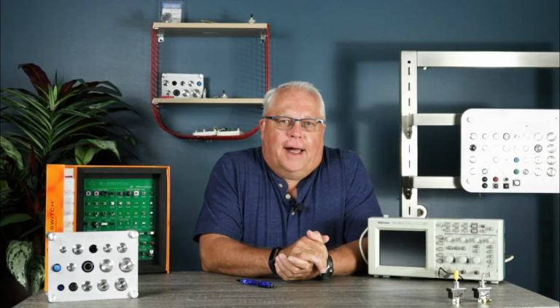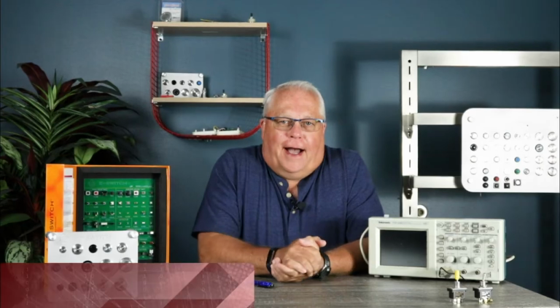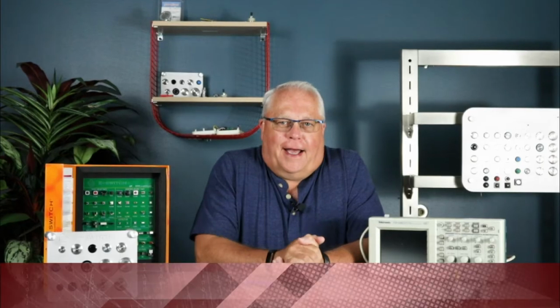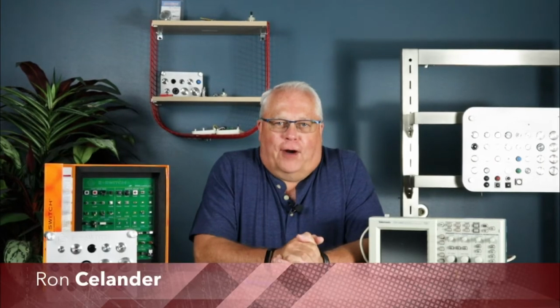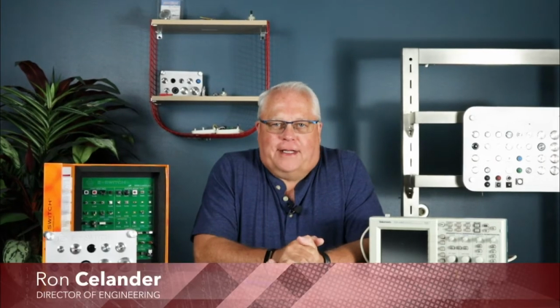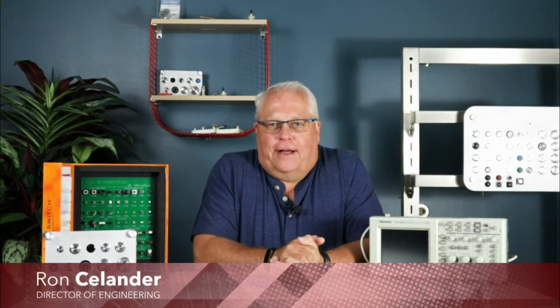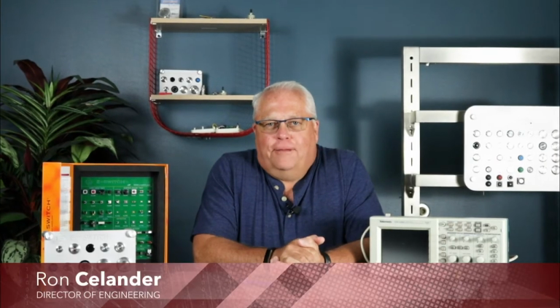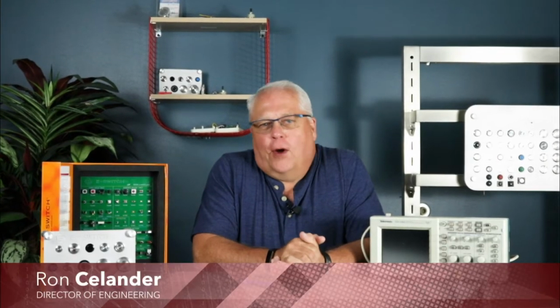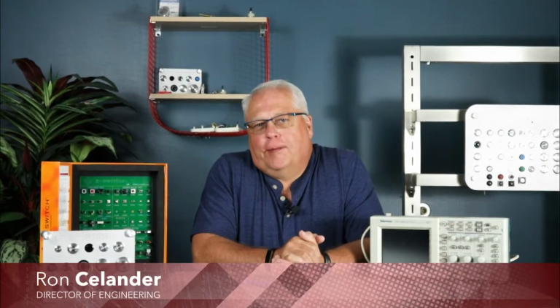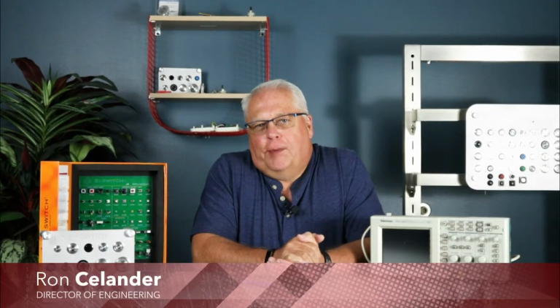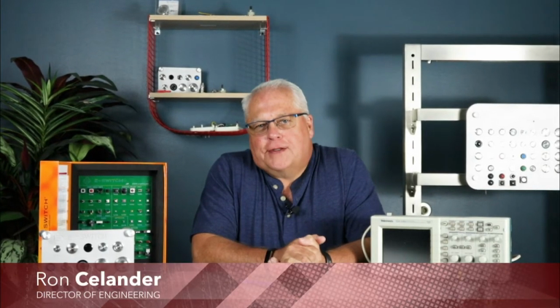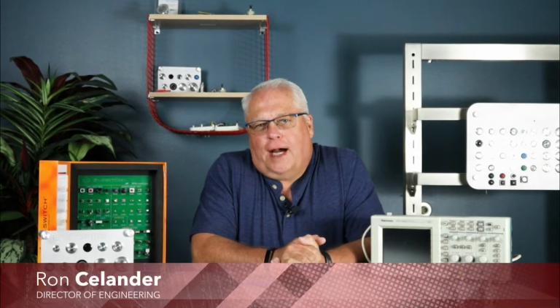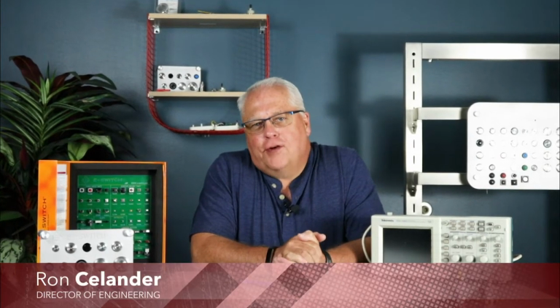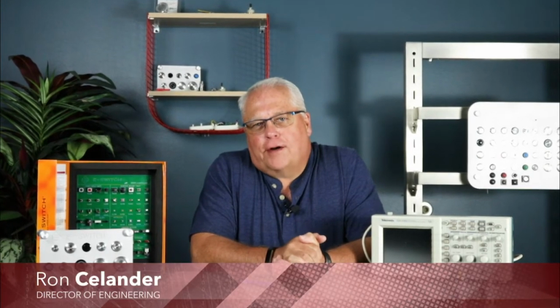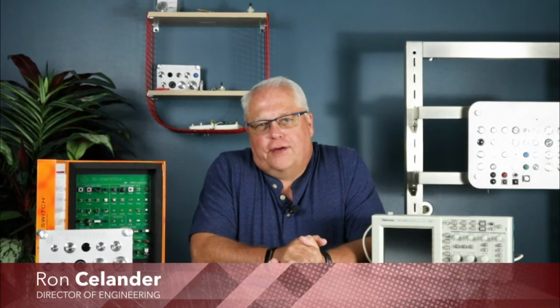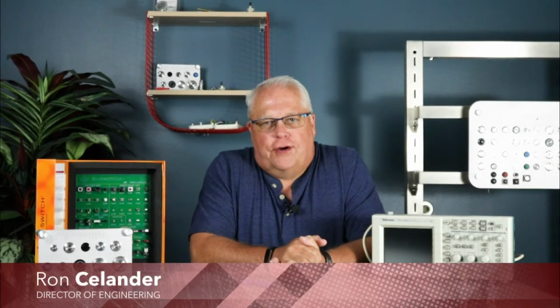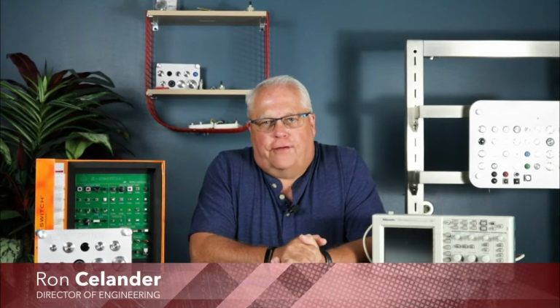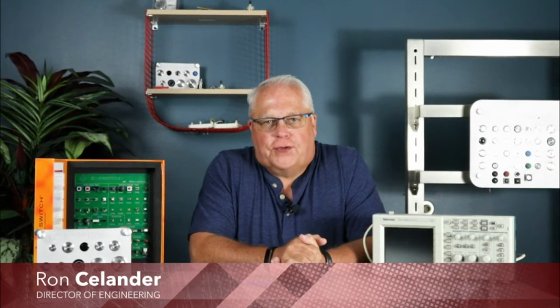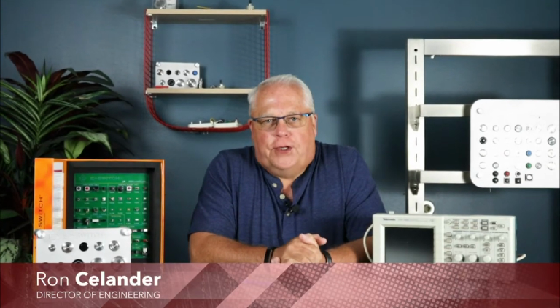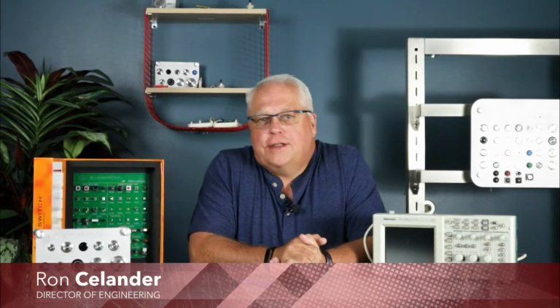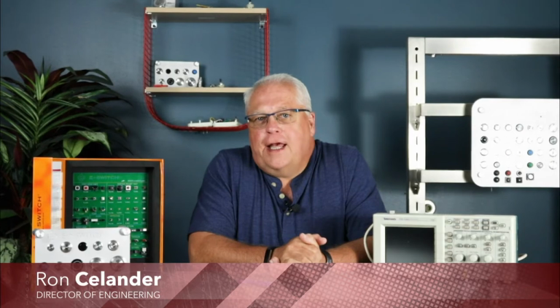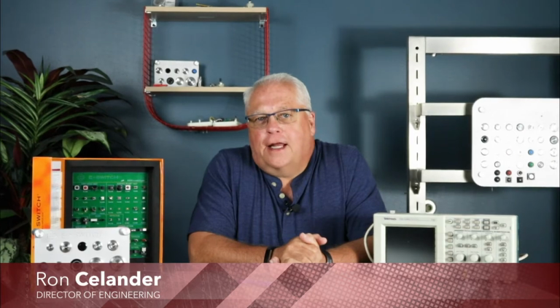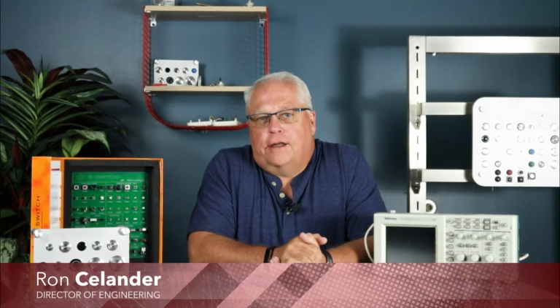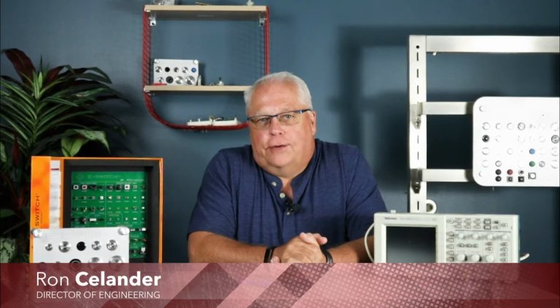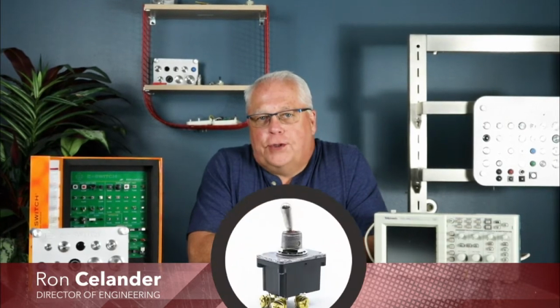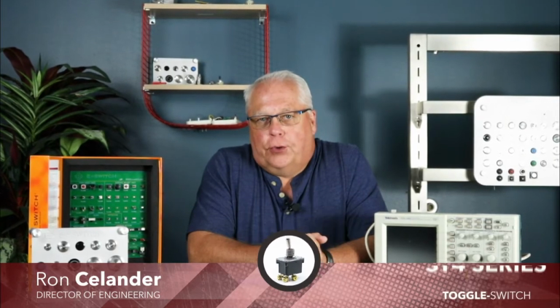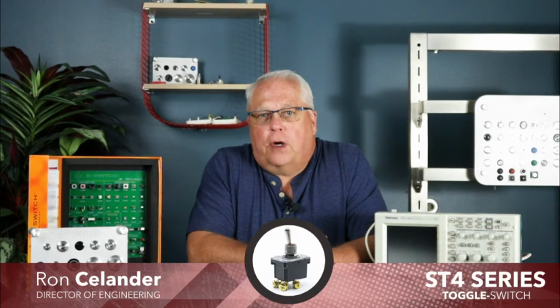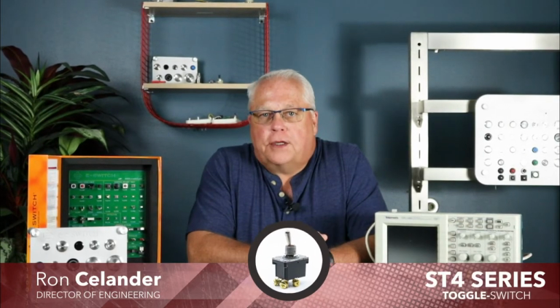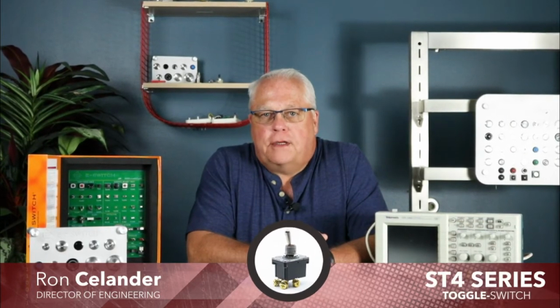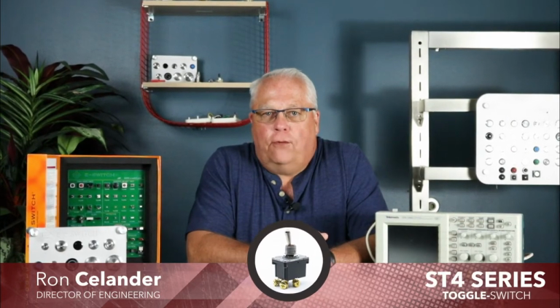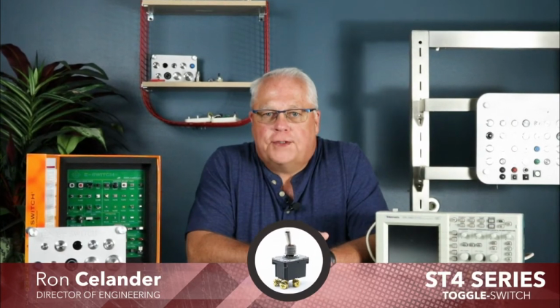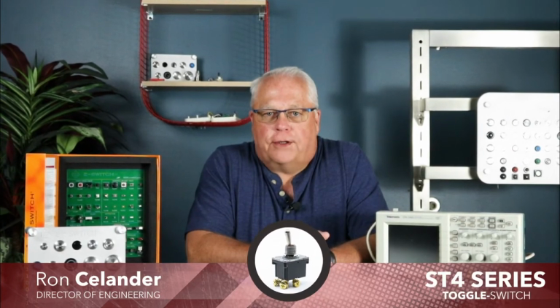Hi, I'm Ron Steelander and welcome to eBits. I'm the director of engineering for eSwitch and today I'd like to introduce to you our ST4 series.